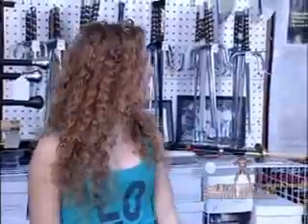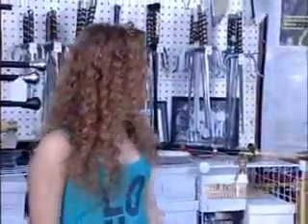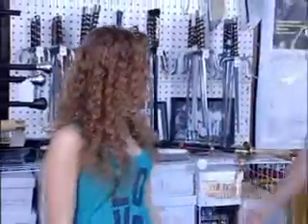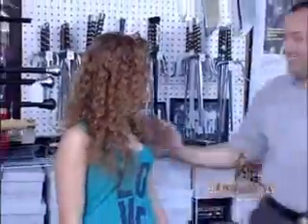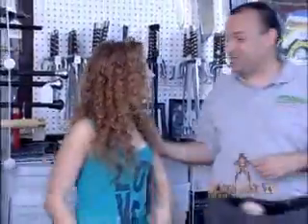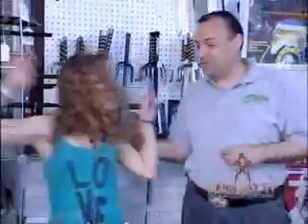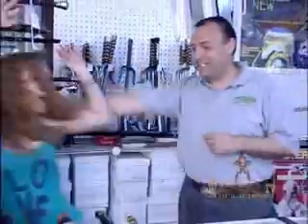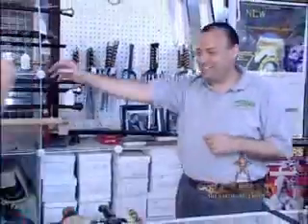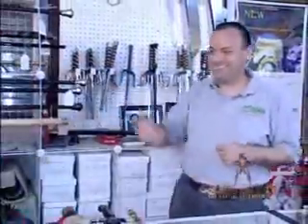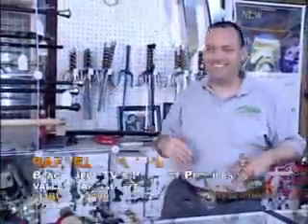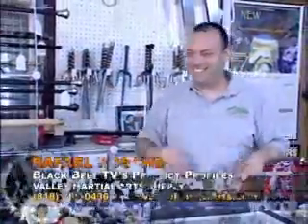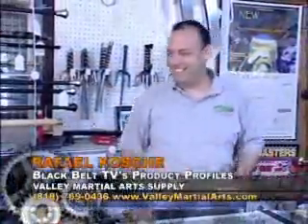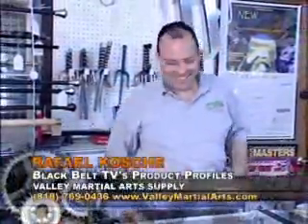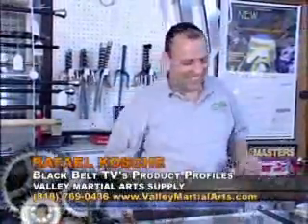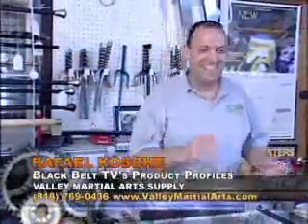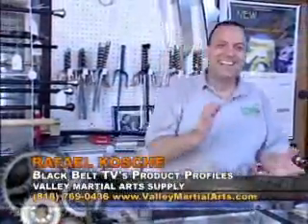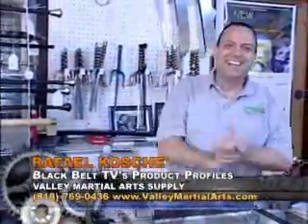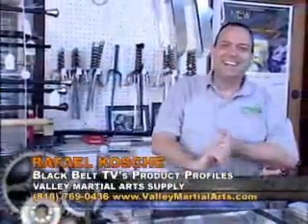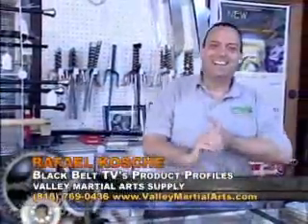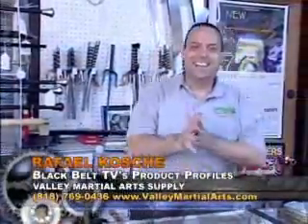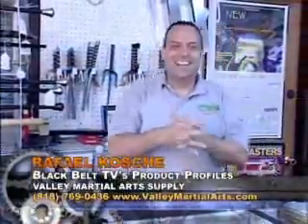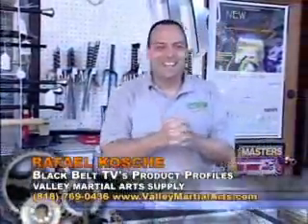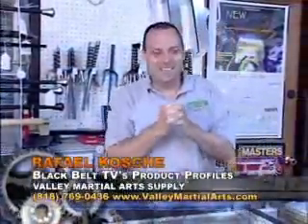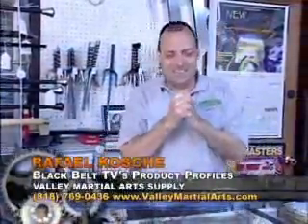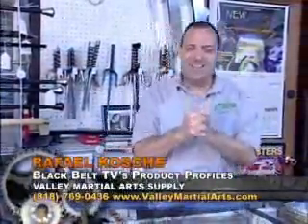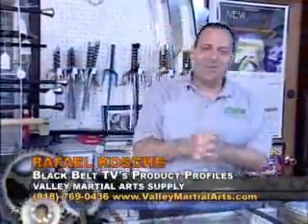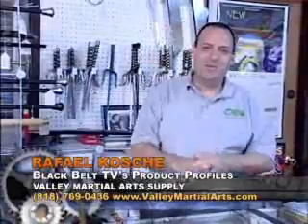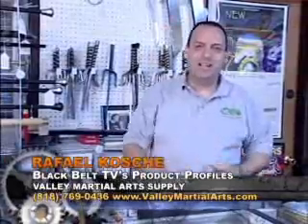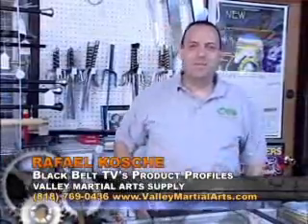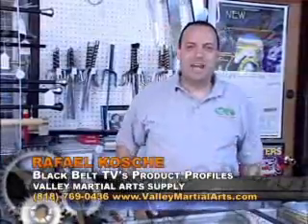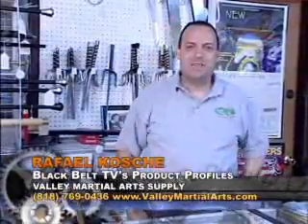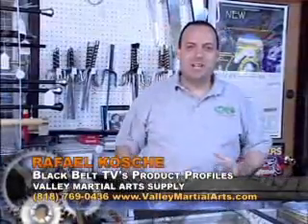Thank you, Grace. Excuse me — Cochet! Okay. How are you doing? Welcome back.